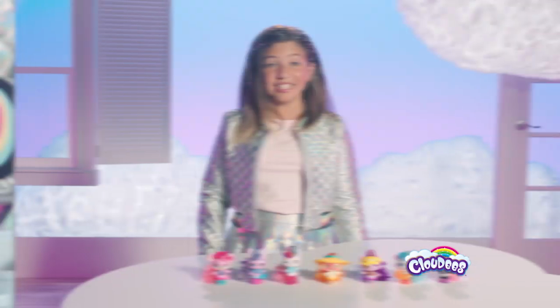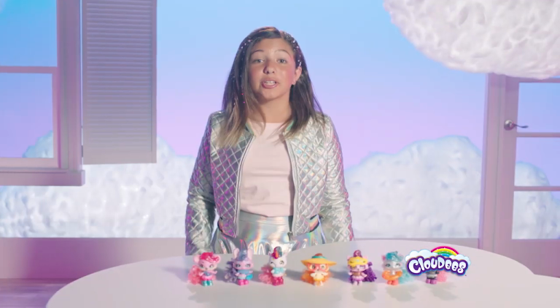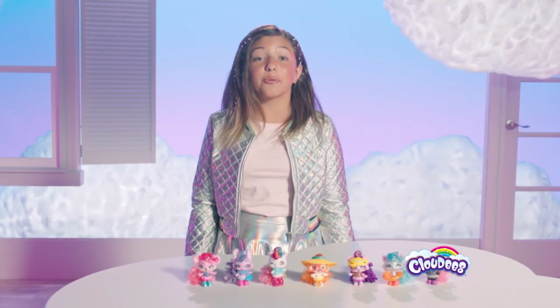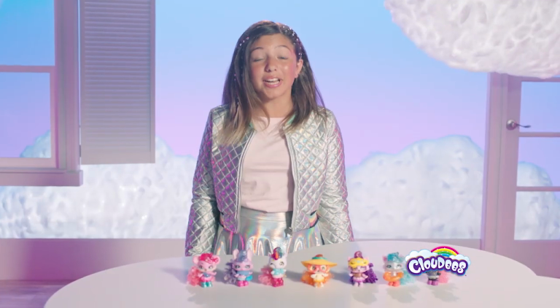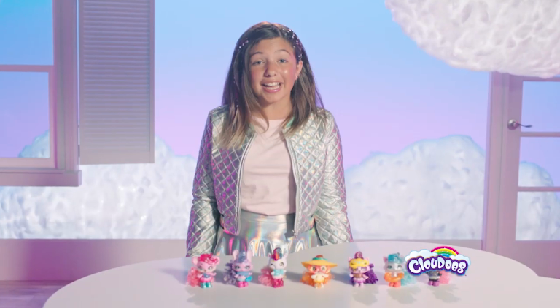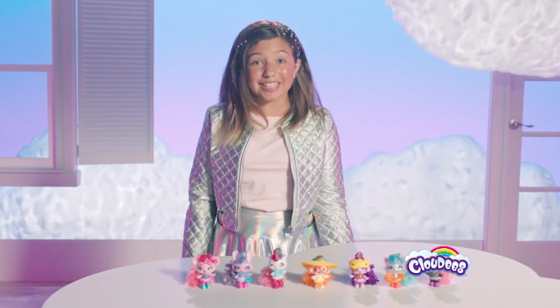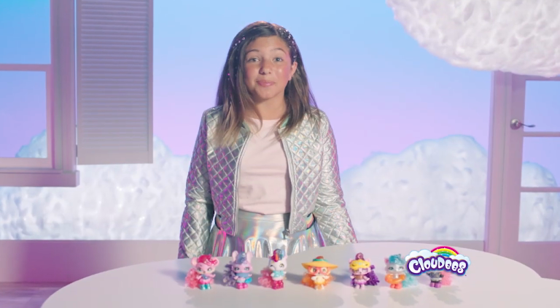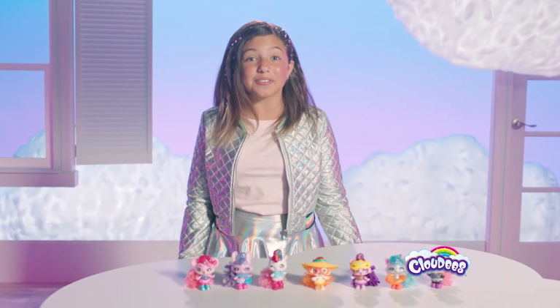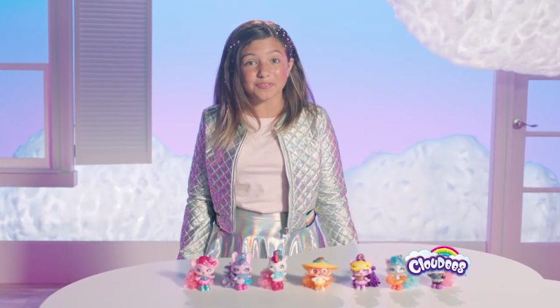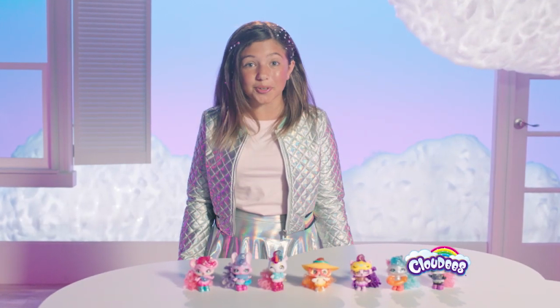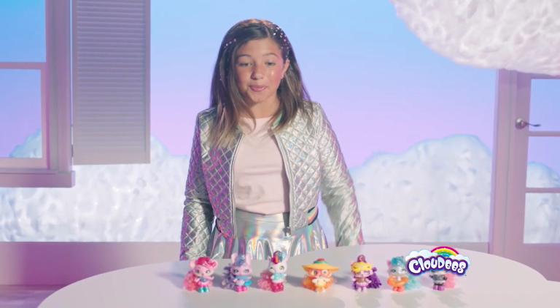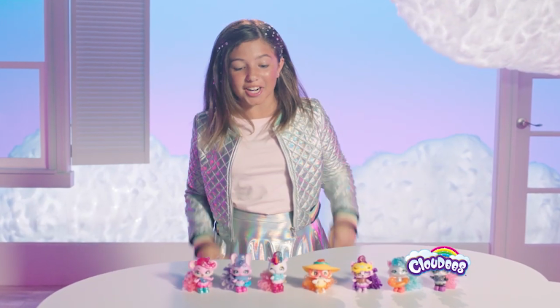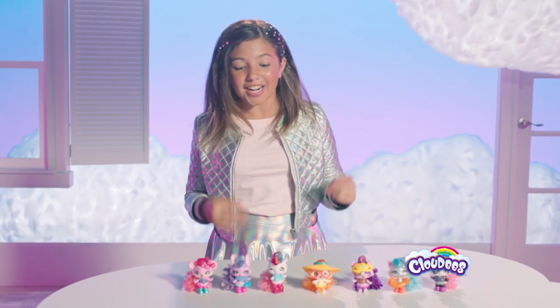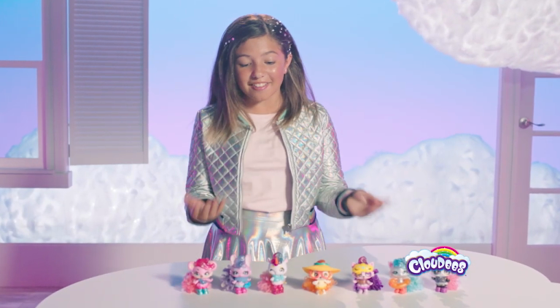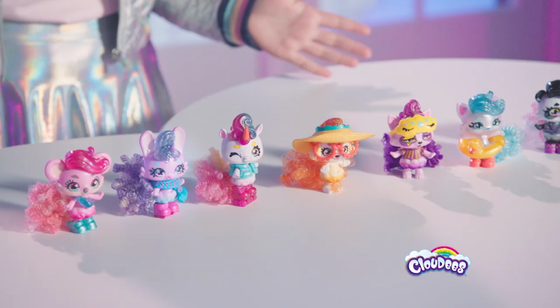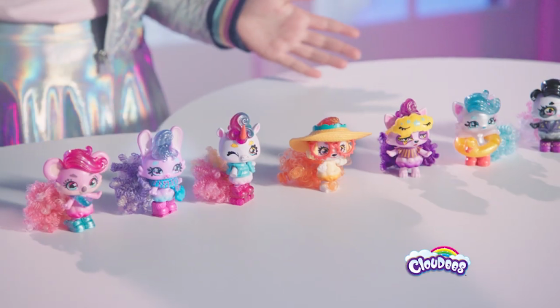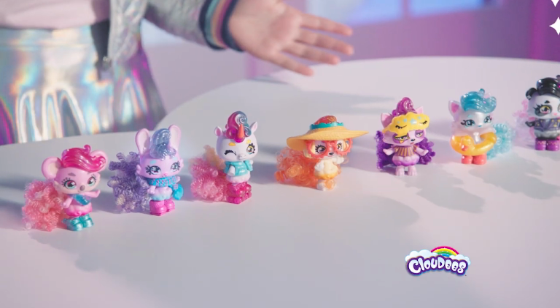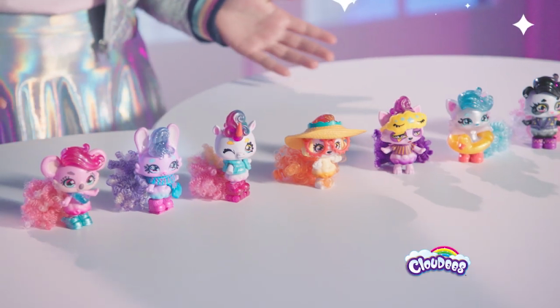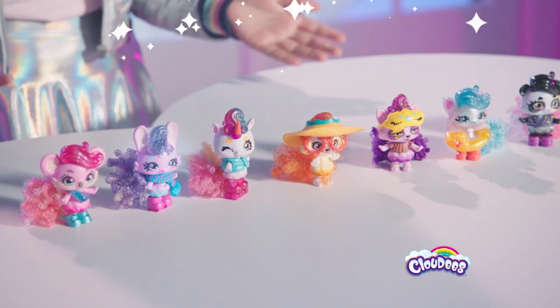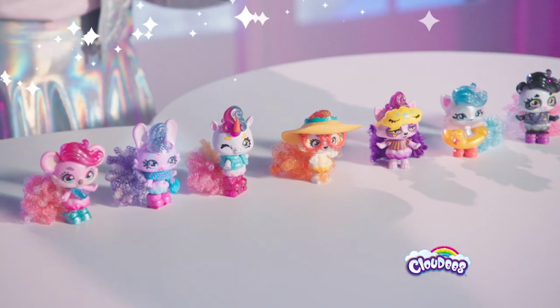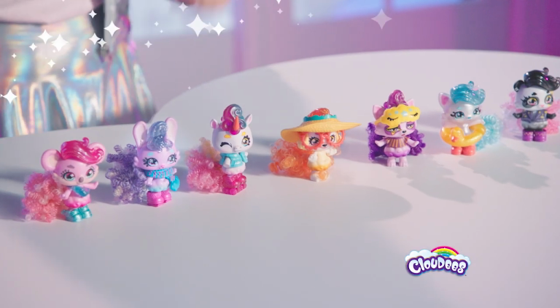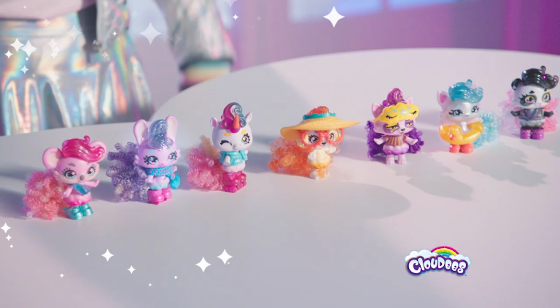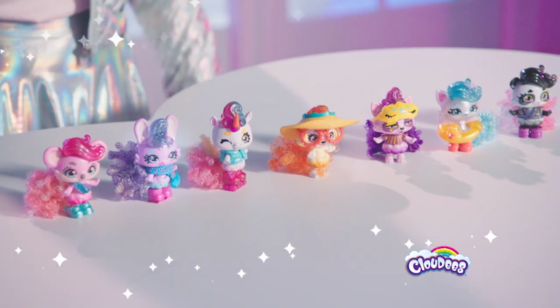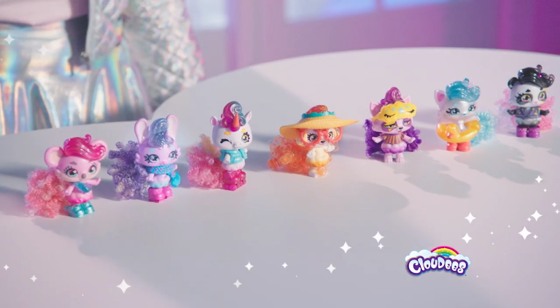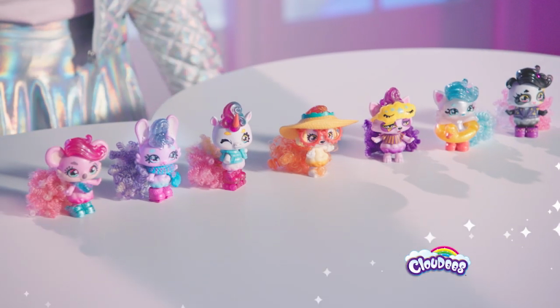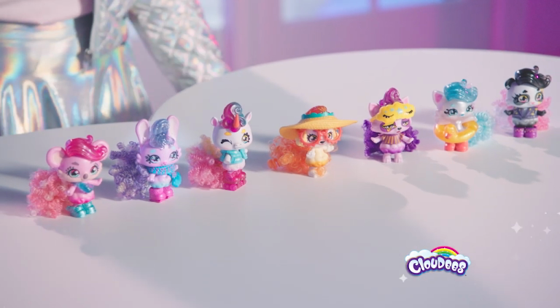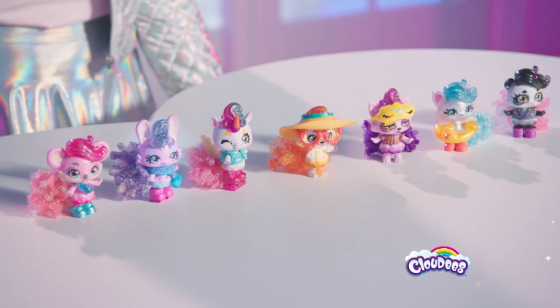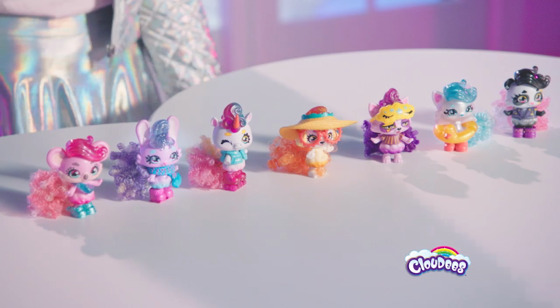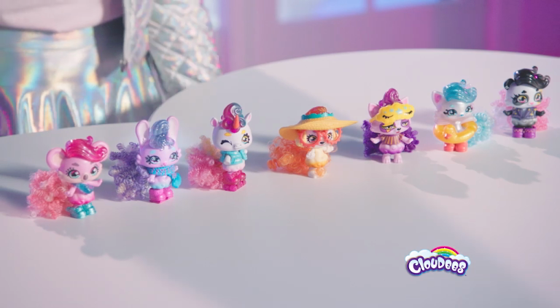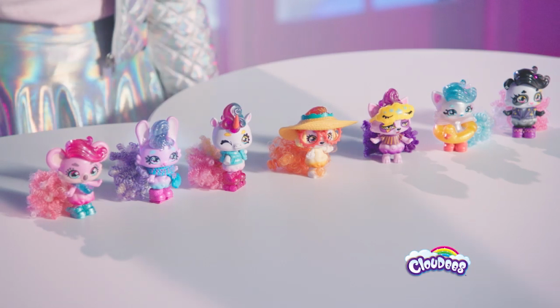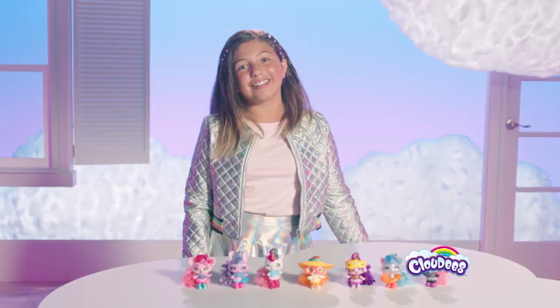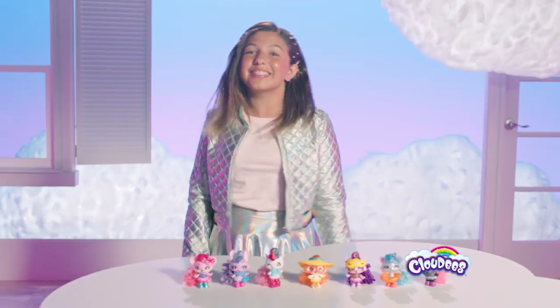So I went ahead and opened a few more, and look at these. Thanks for watching. I'll see you in the clouds.